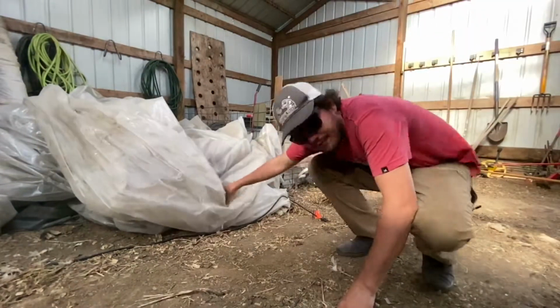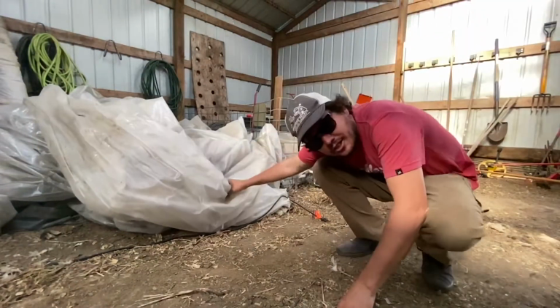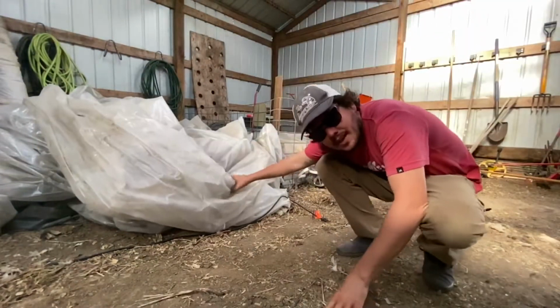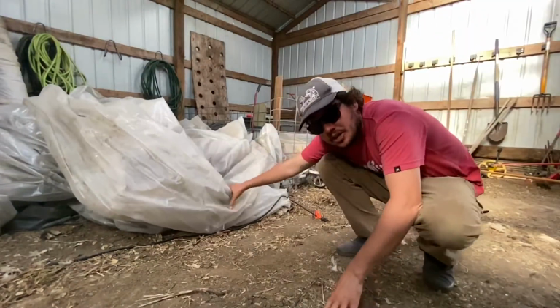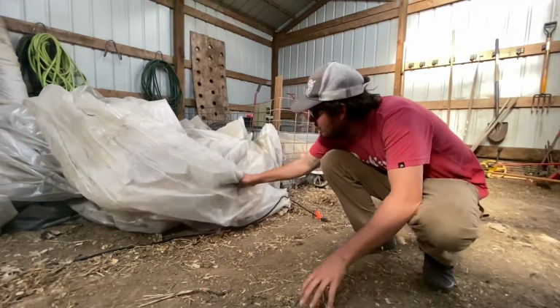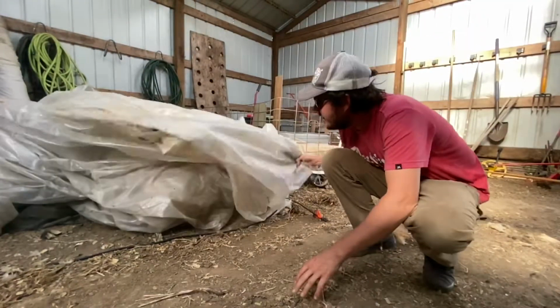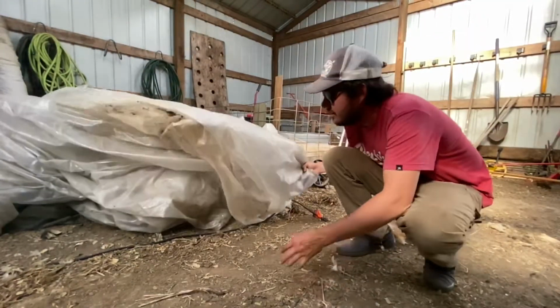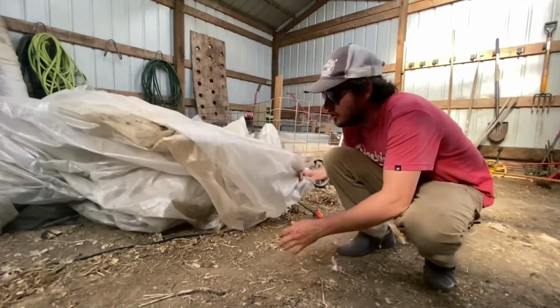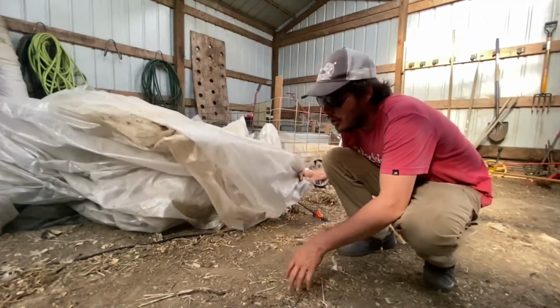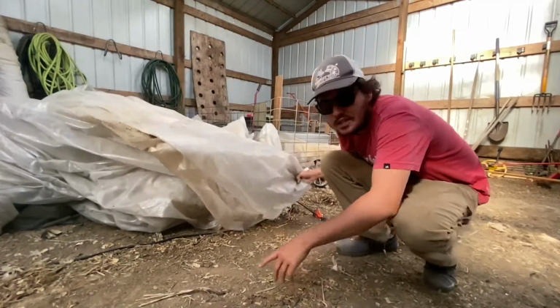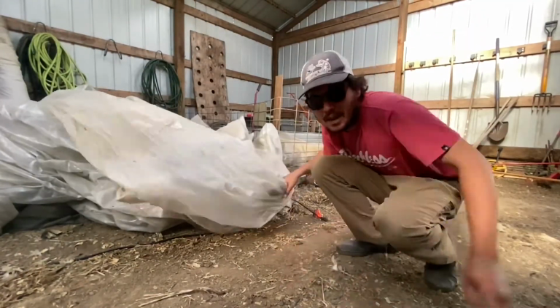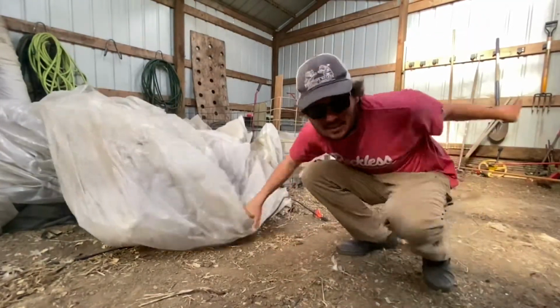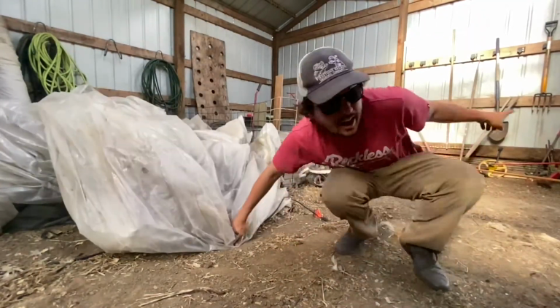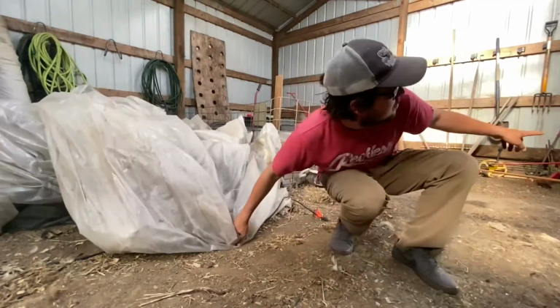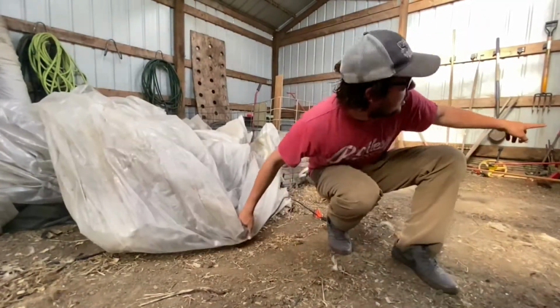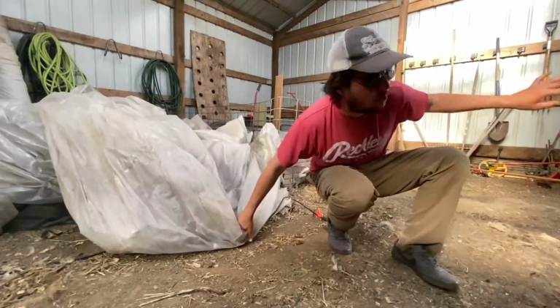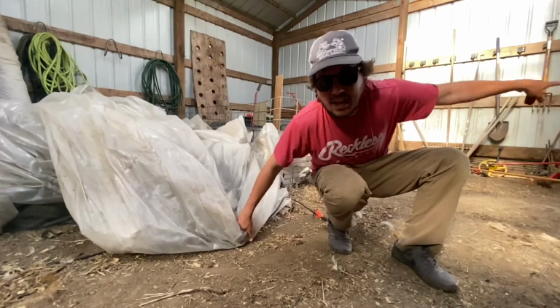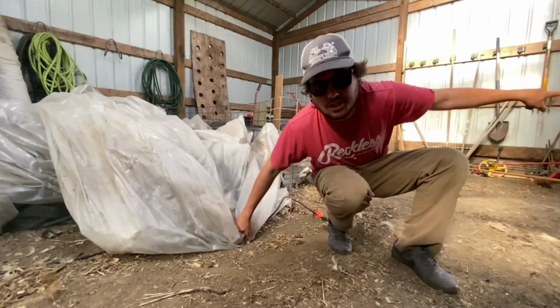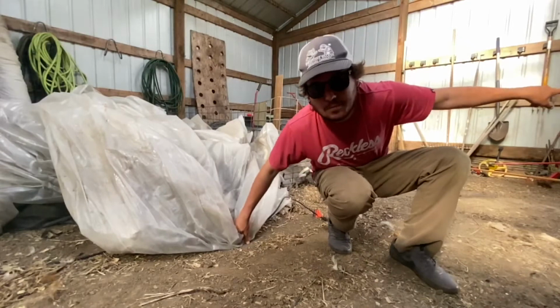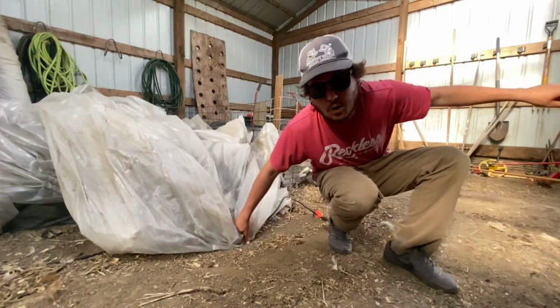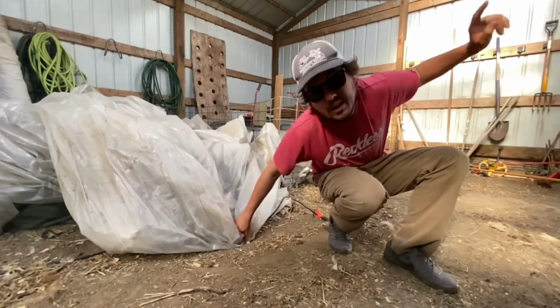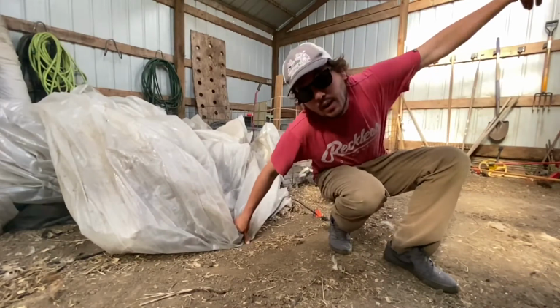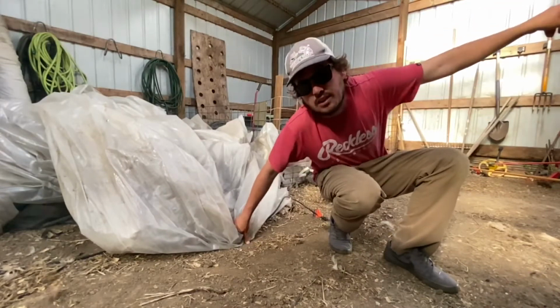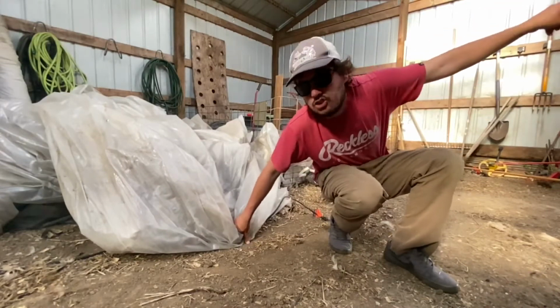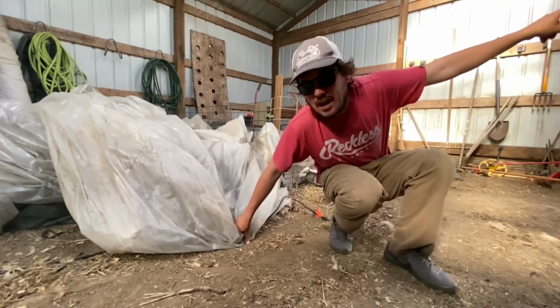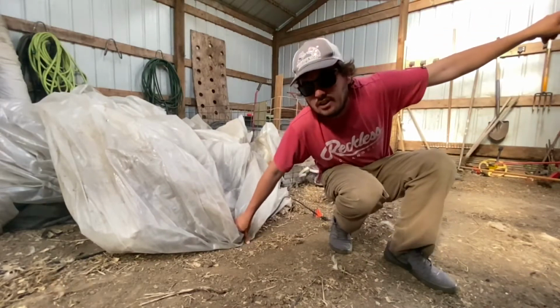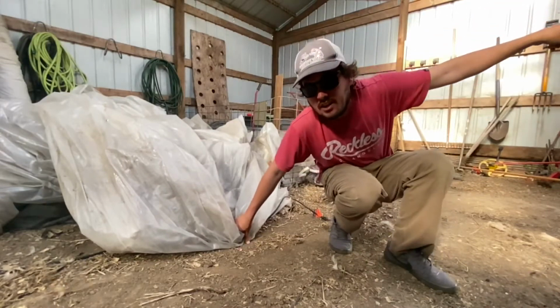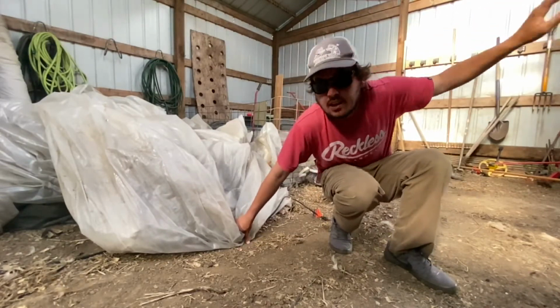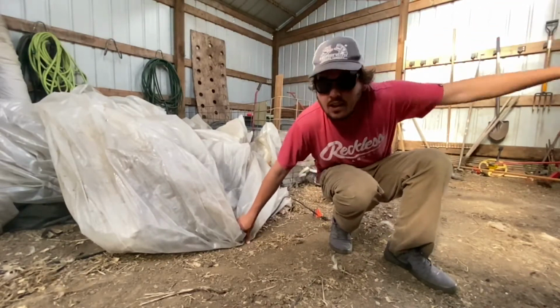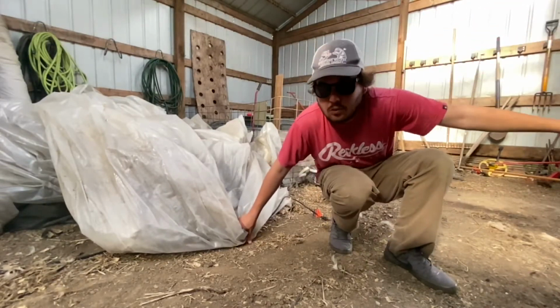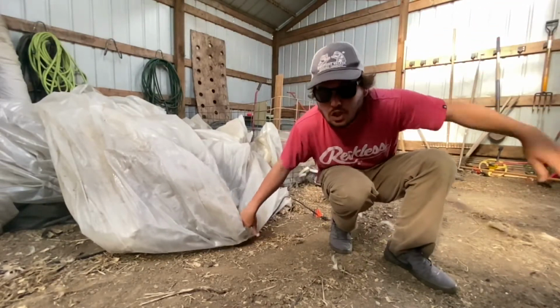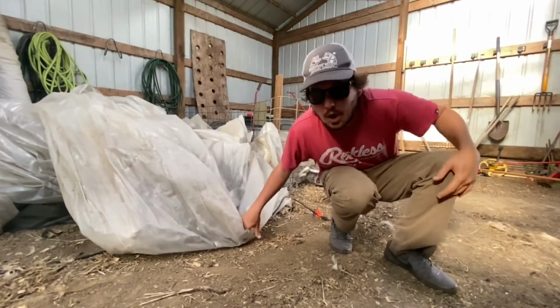First thing I'm going to do is start pulling this plastic out of the barn. We'll attach it to the mower, and we'll at least drive it in the area, and then we'll start mowing.